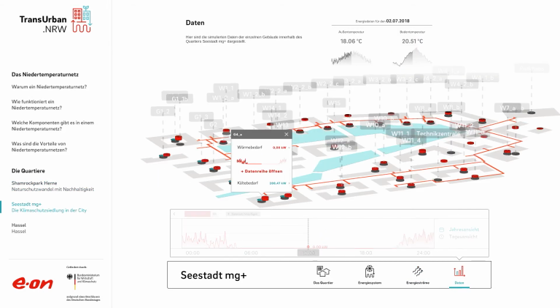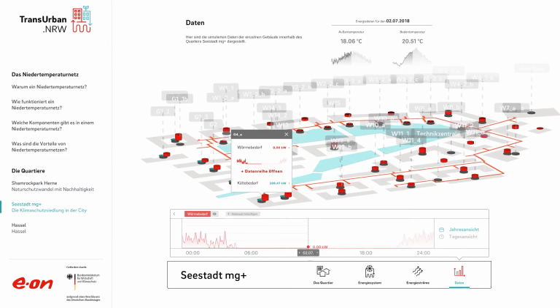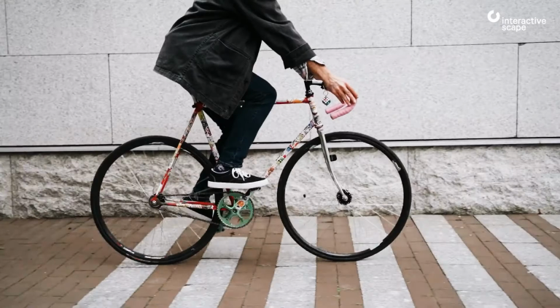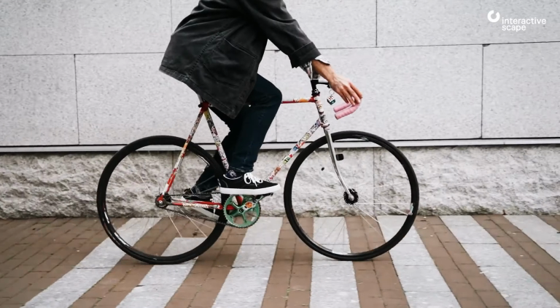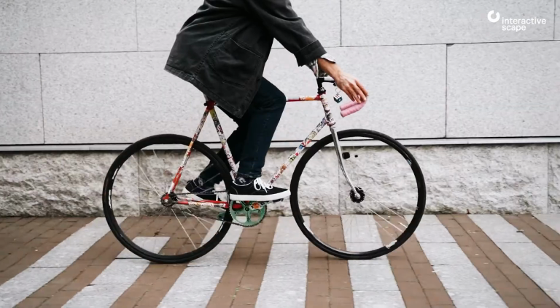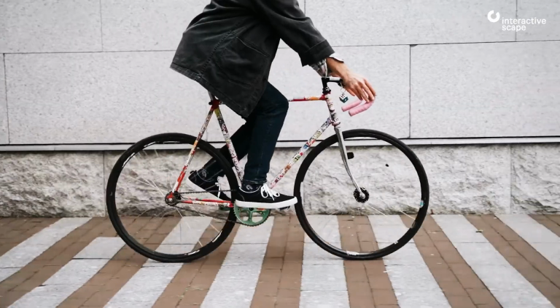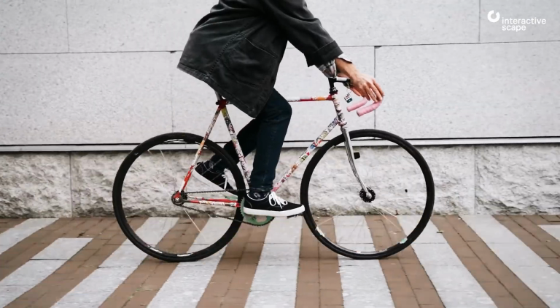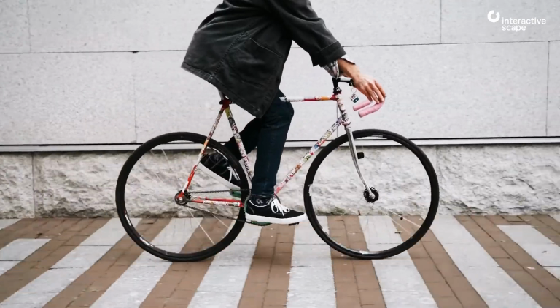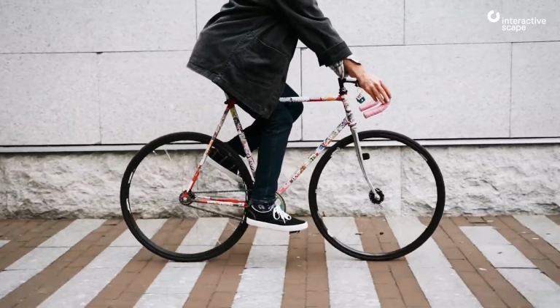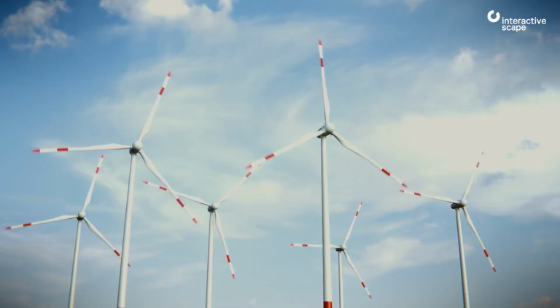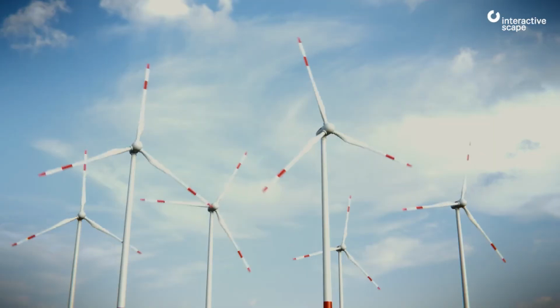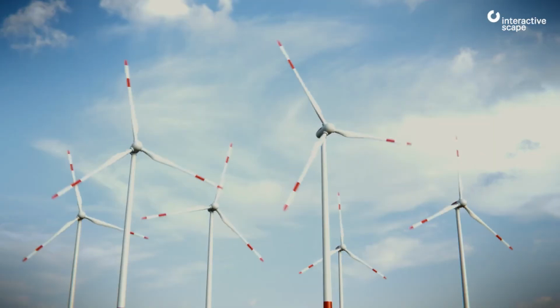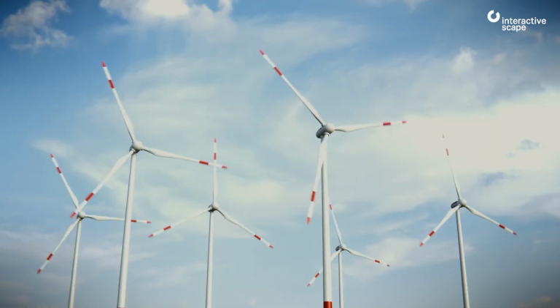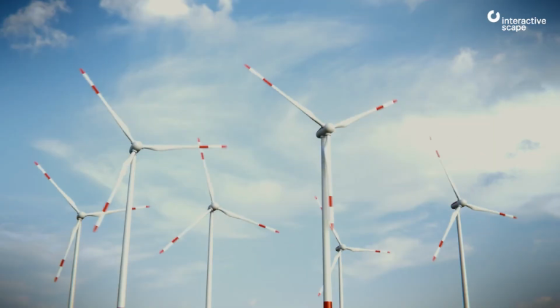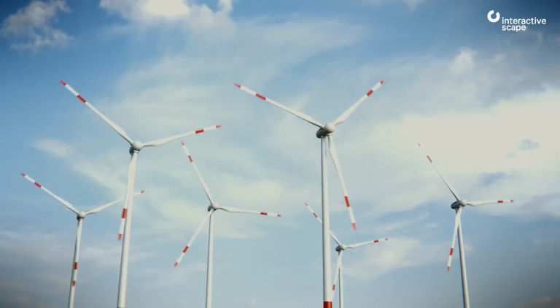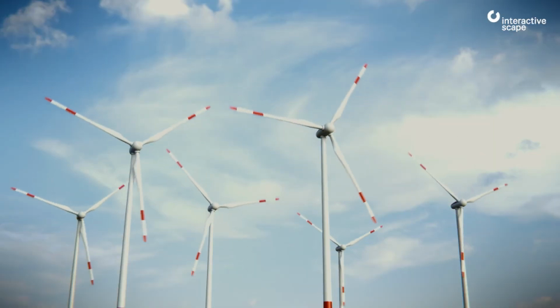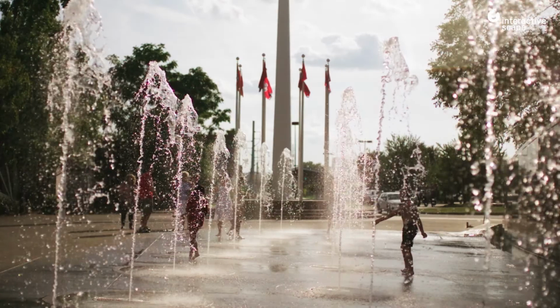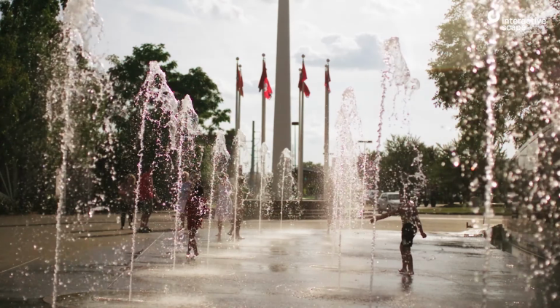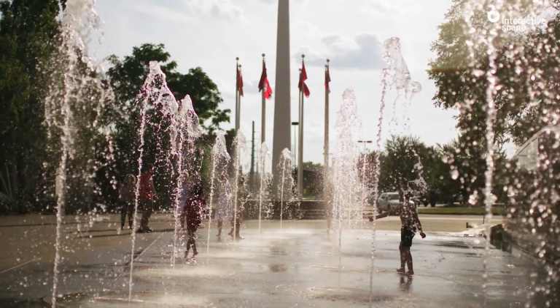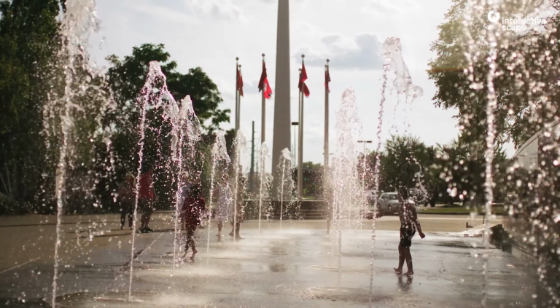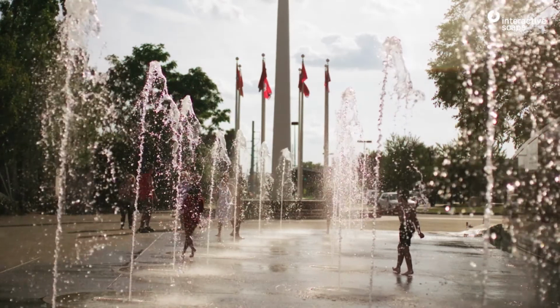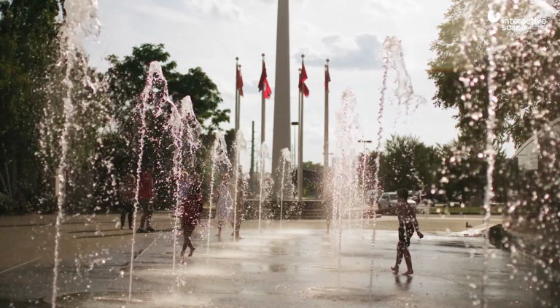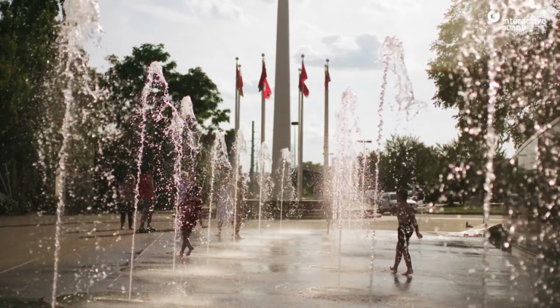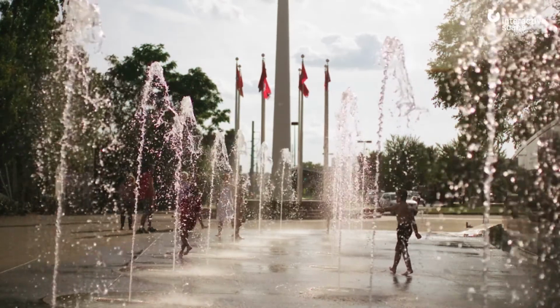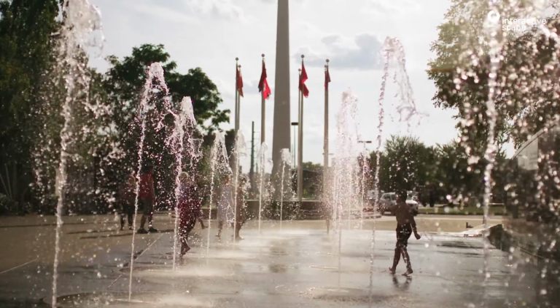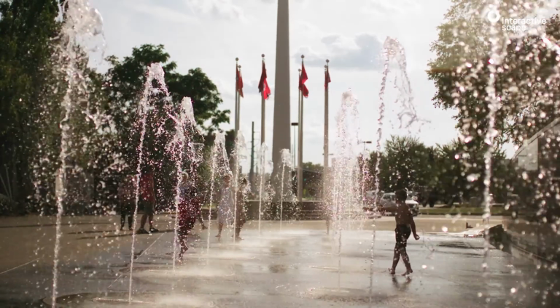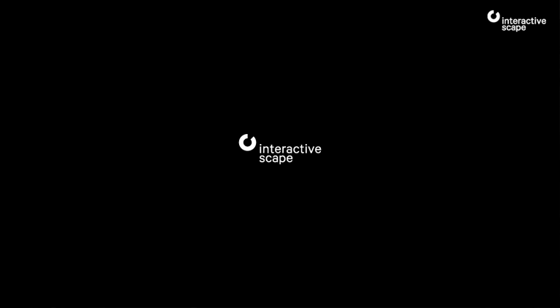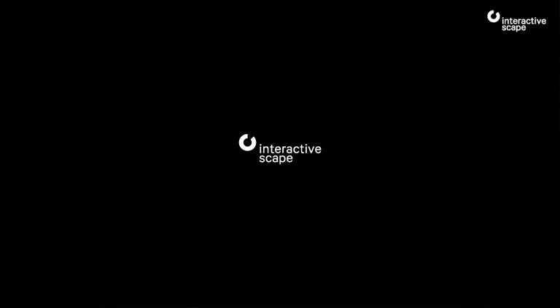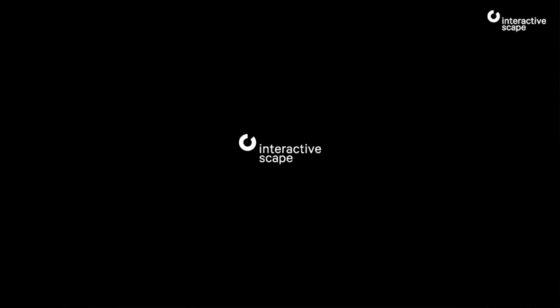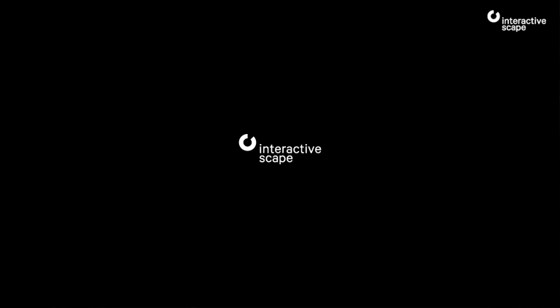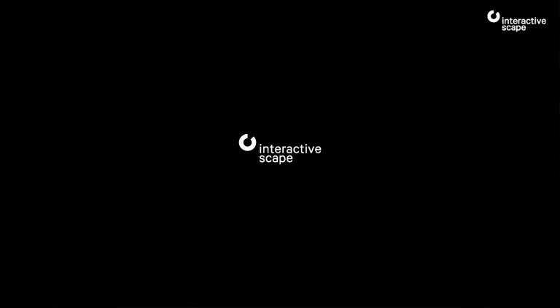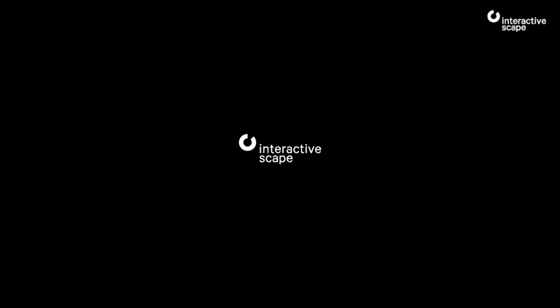Smart decisions make cities smarter. Interactivescape.